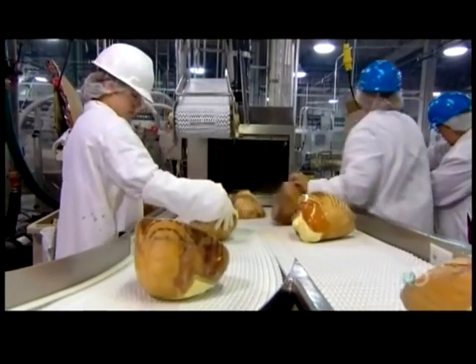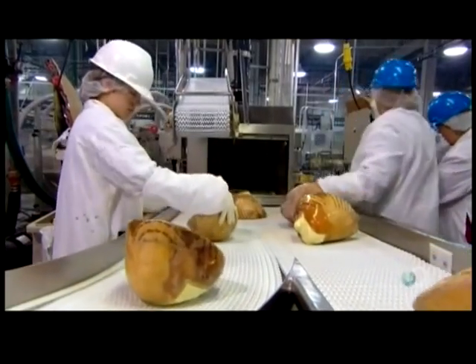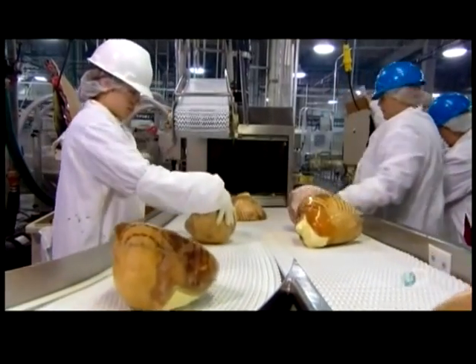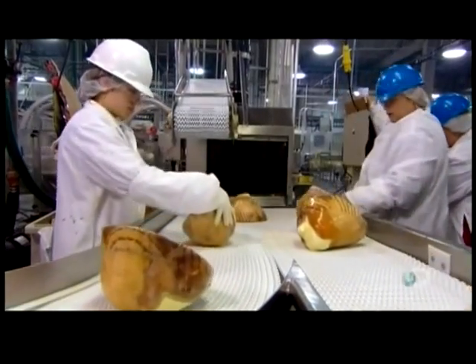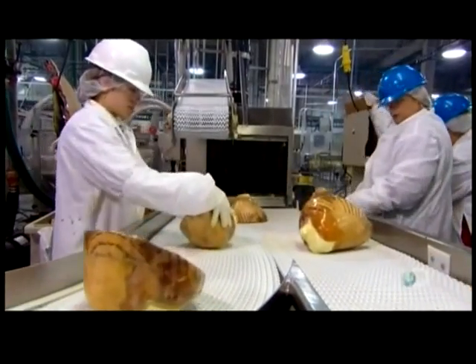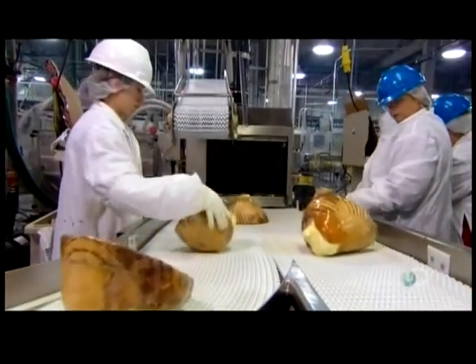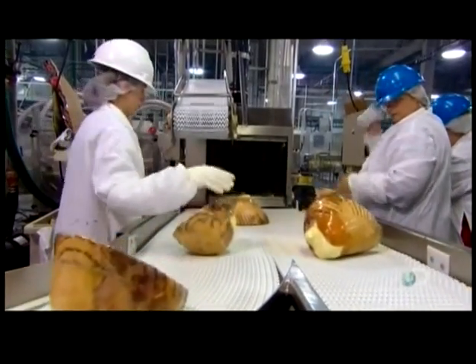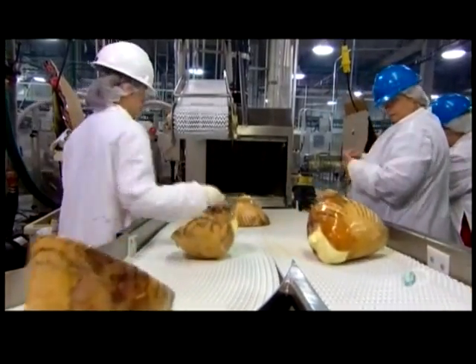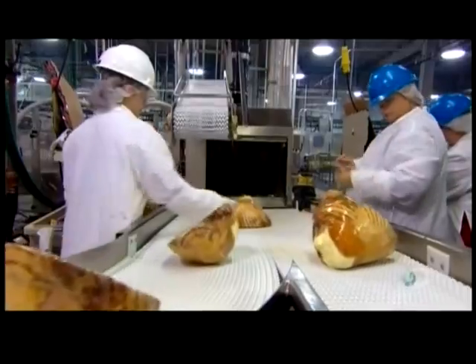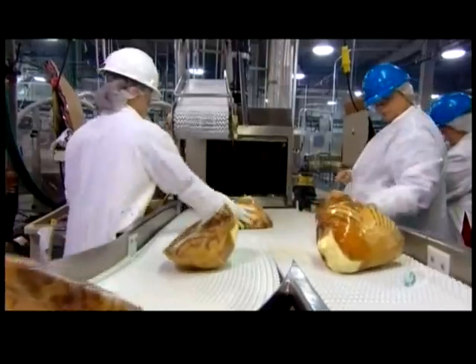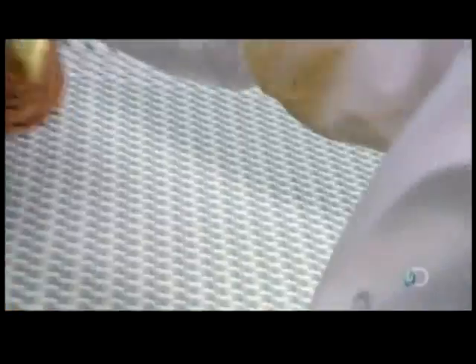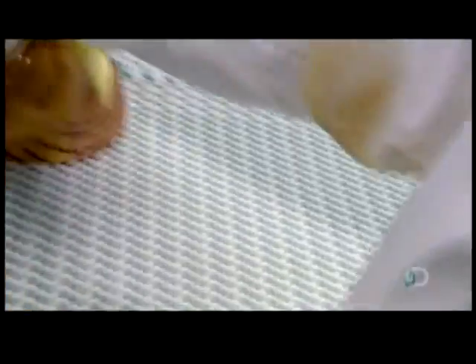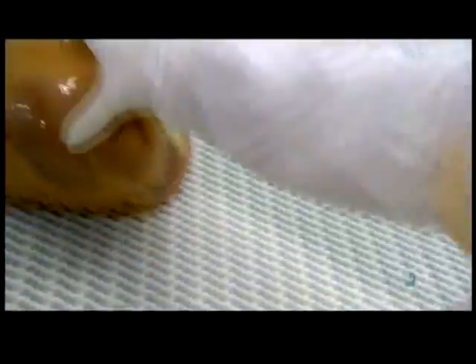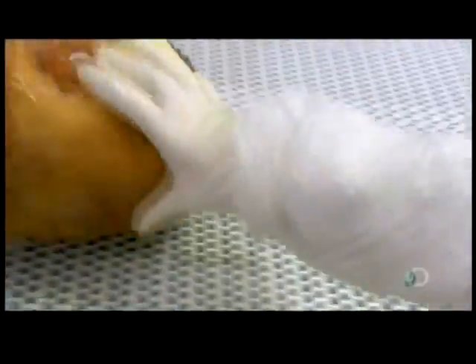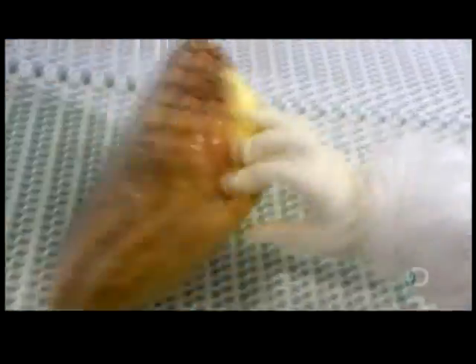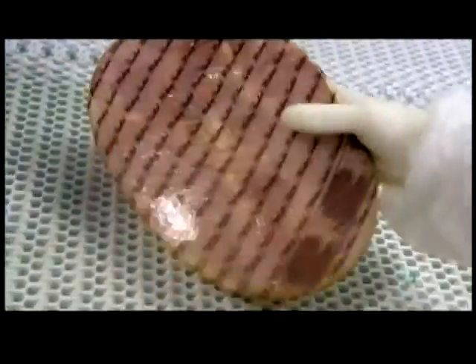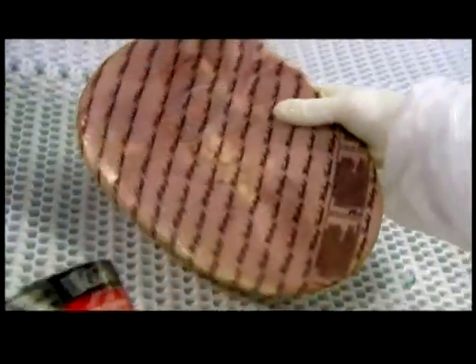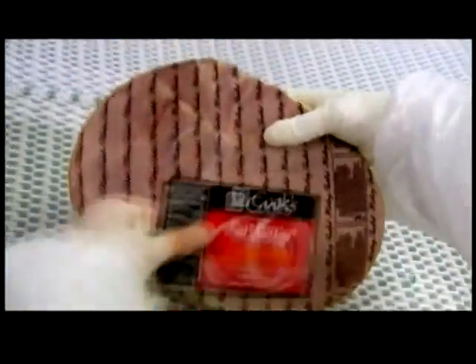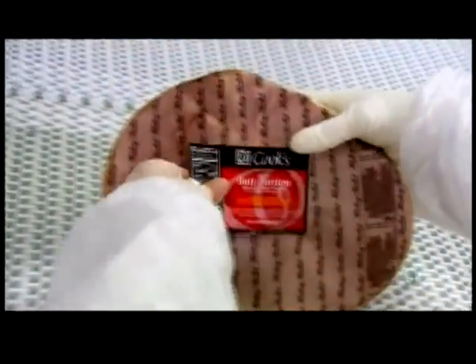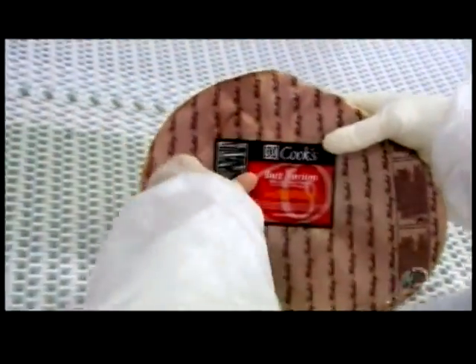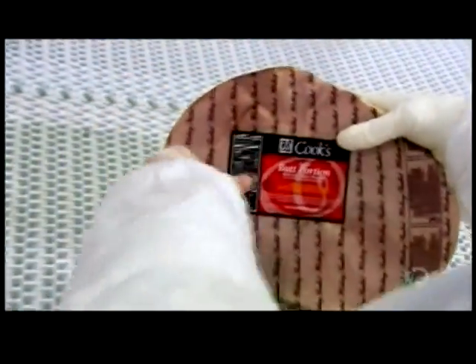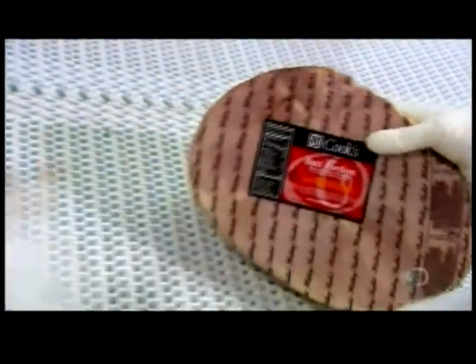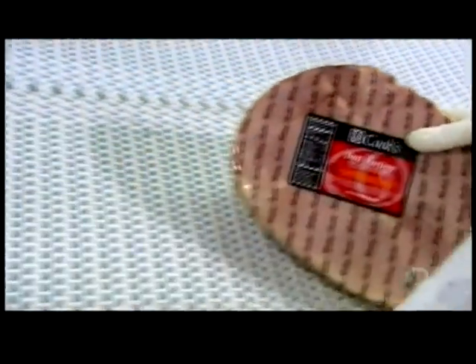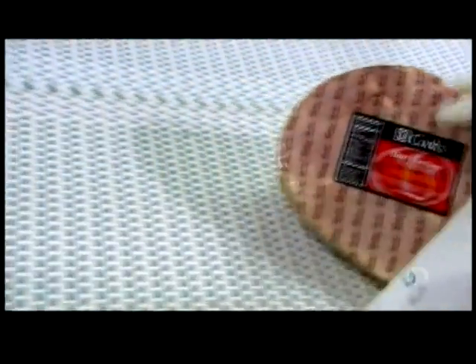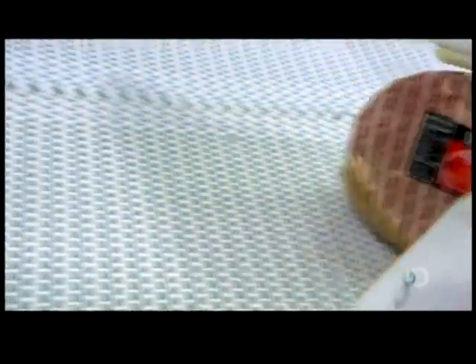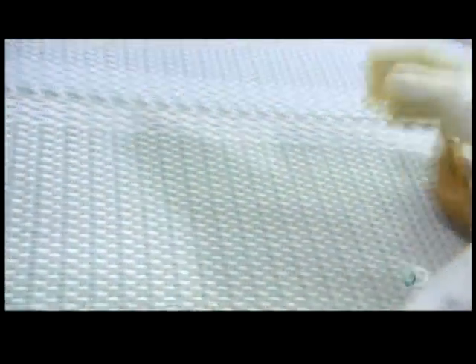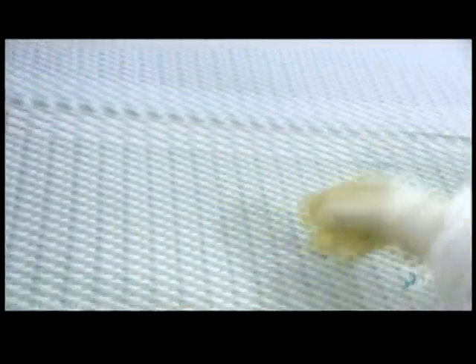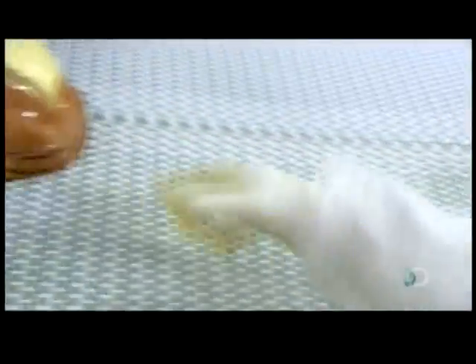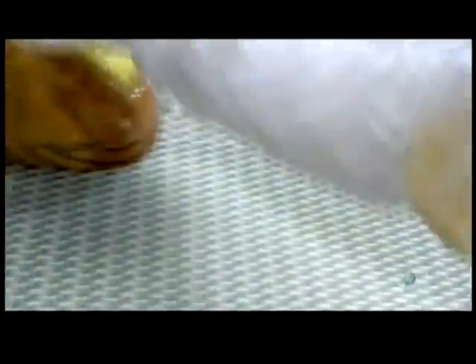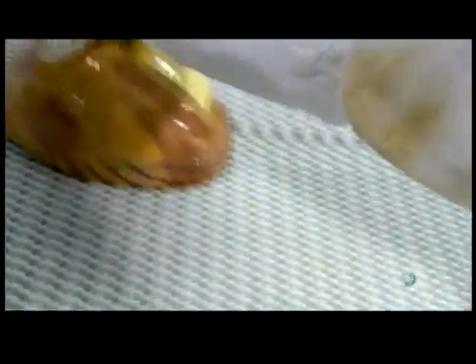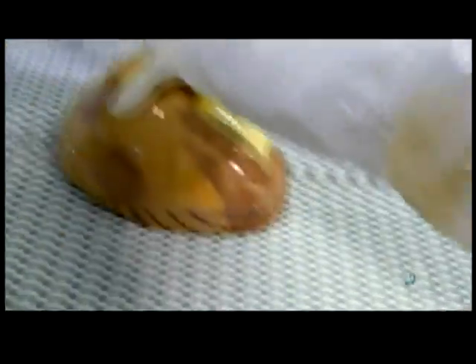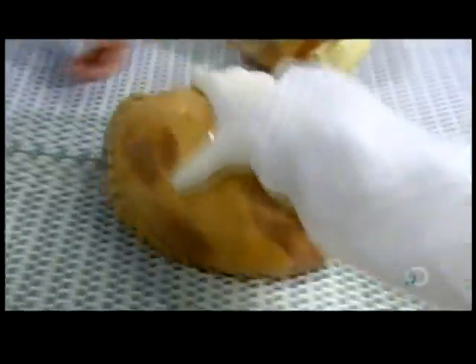Refrigerated, the ham stays fresh in its airtight package for 3 months. Store it in your freezer, and you can enjoy it for 6 months more.